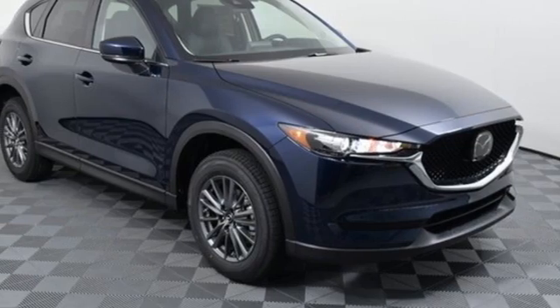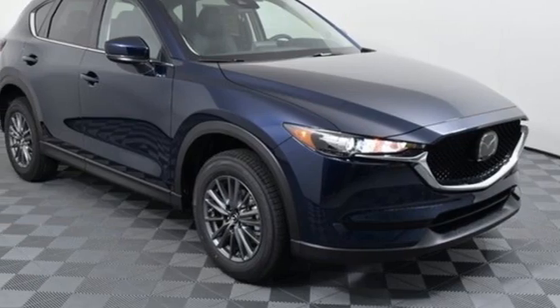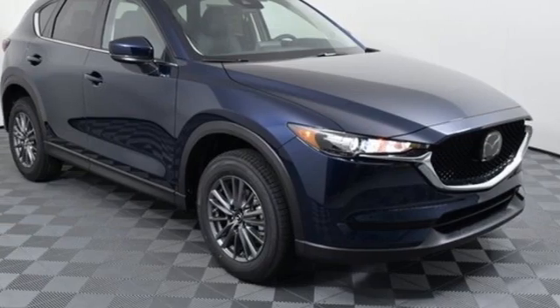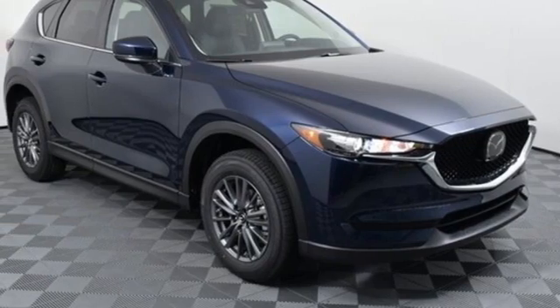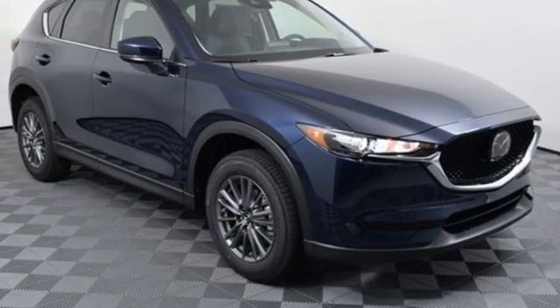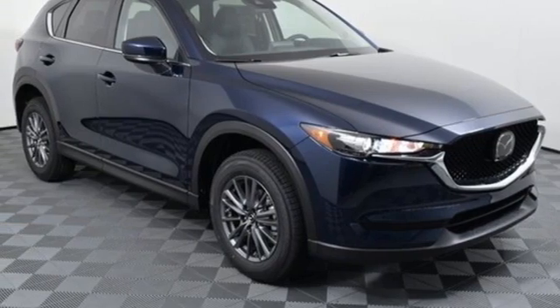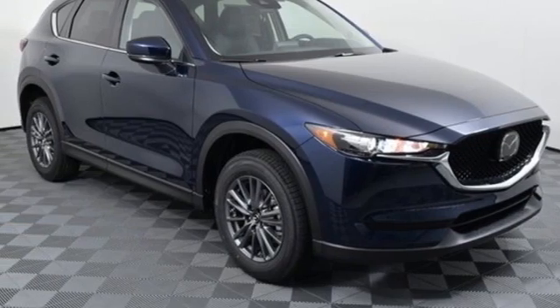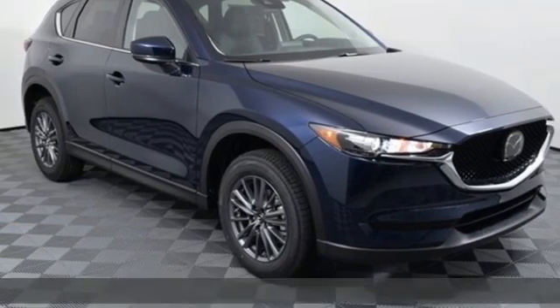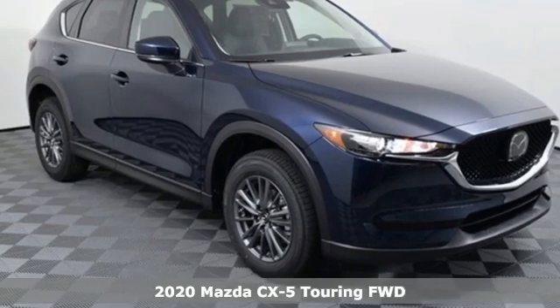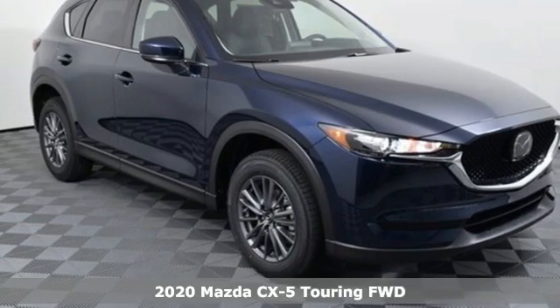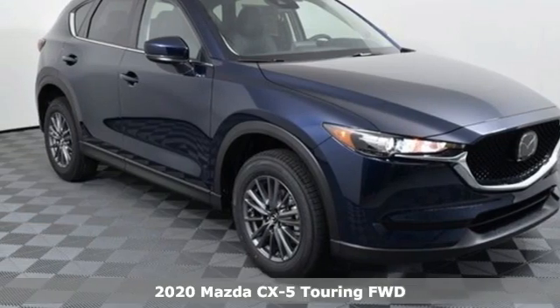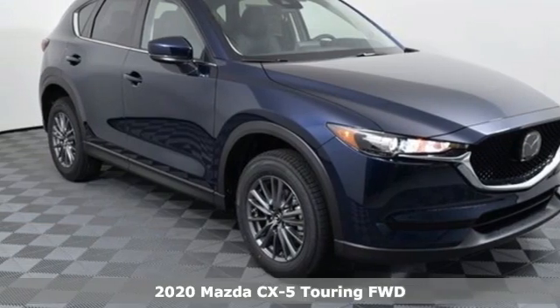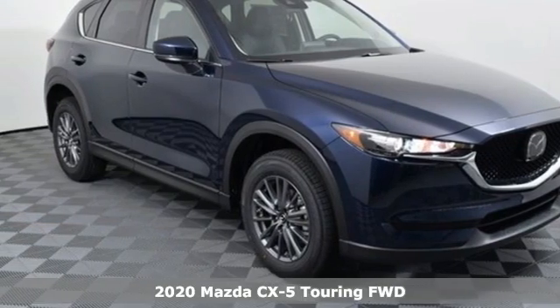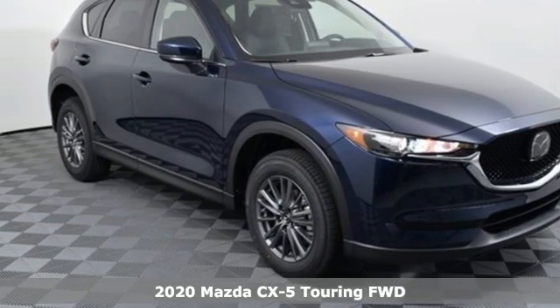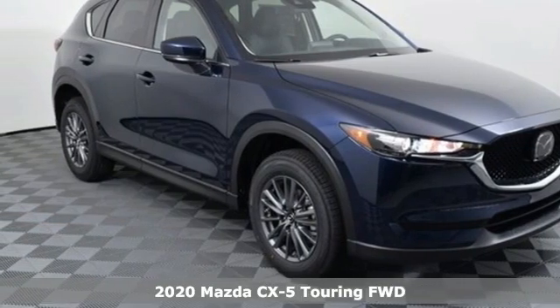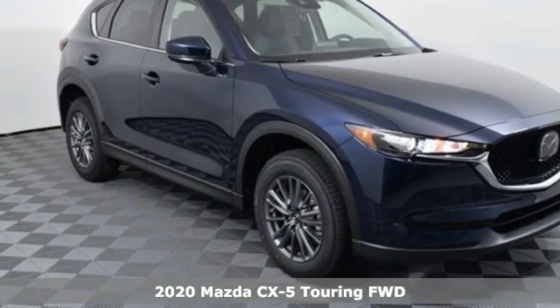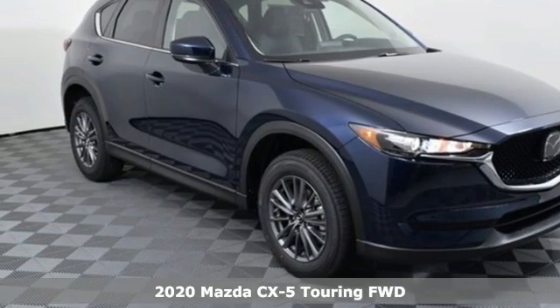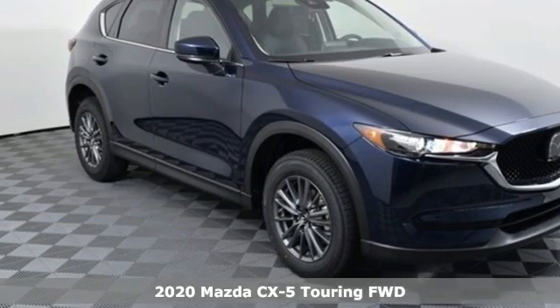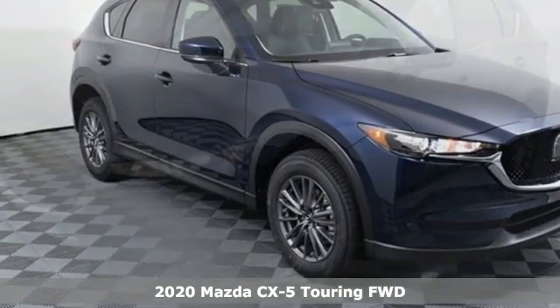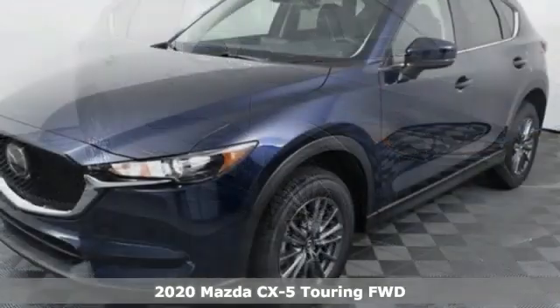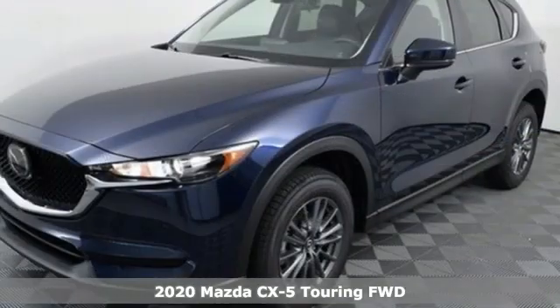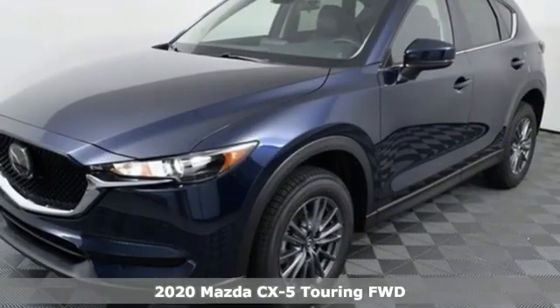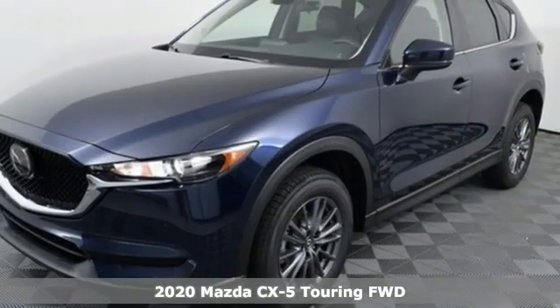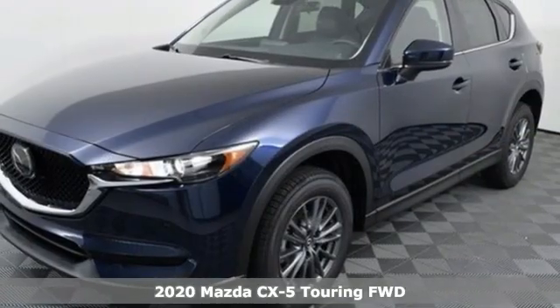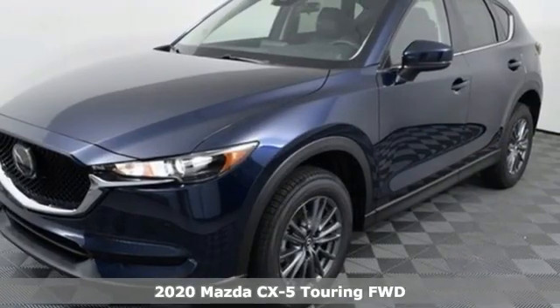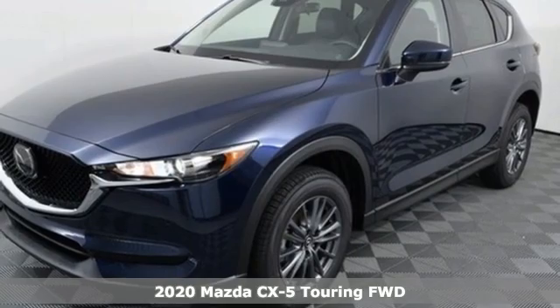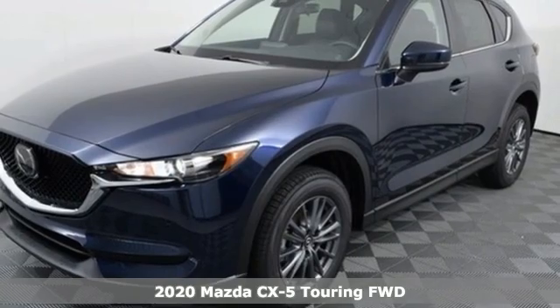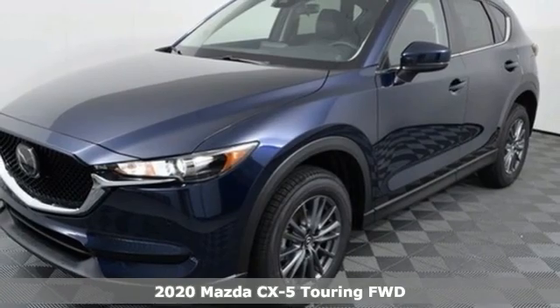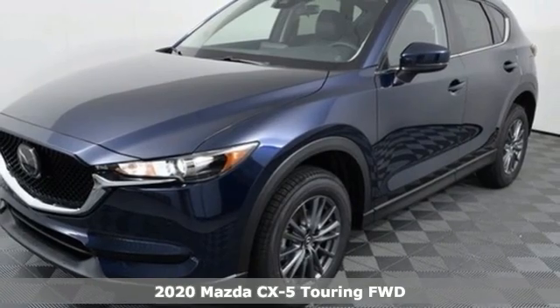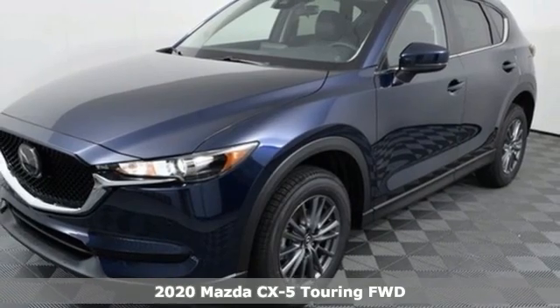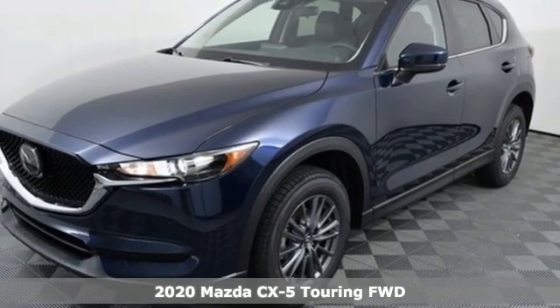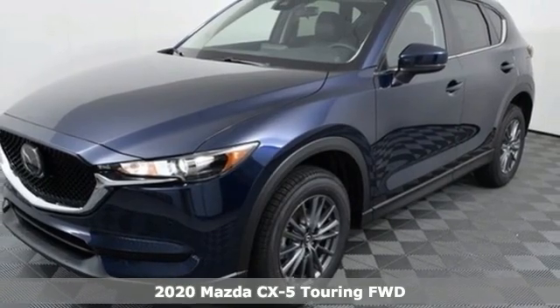Here's a new 2020 Mazda CX-5. For all the things that drive you, there's Mazda.